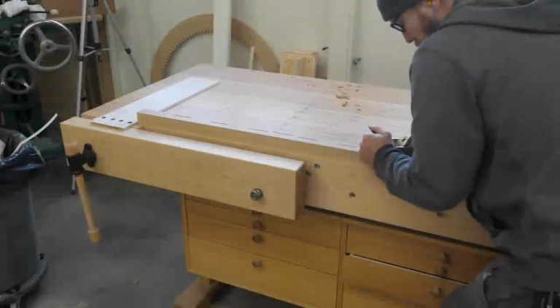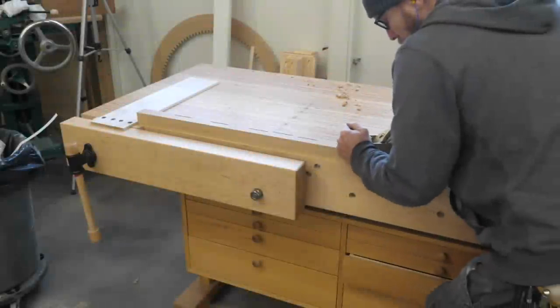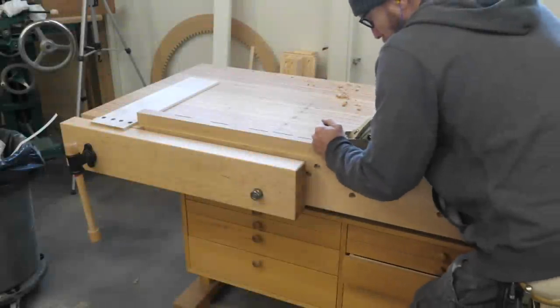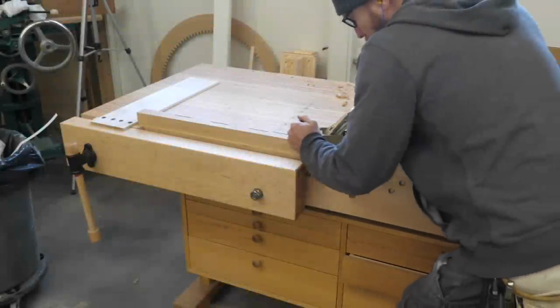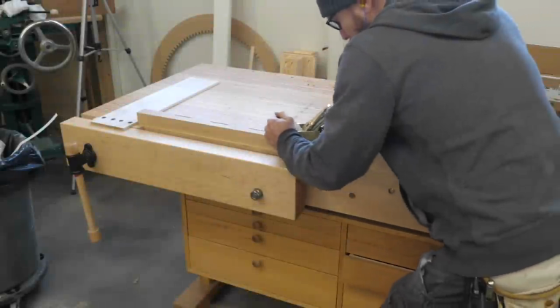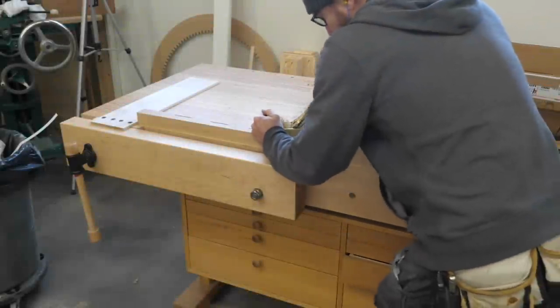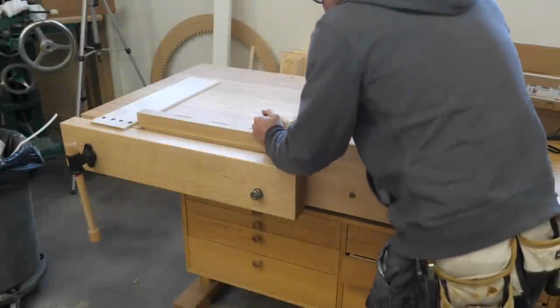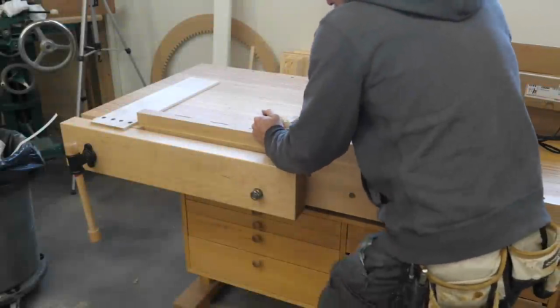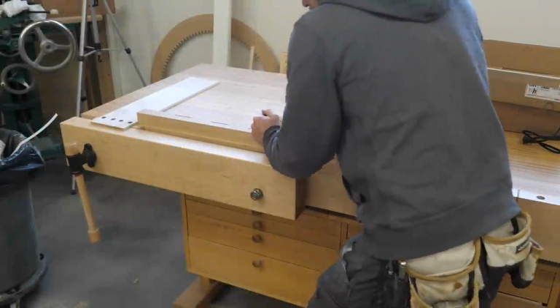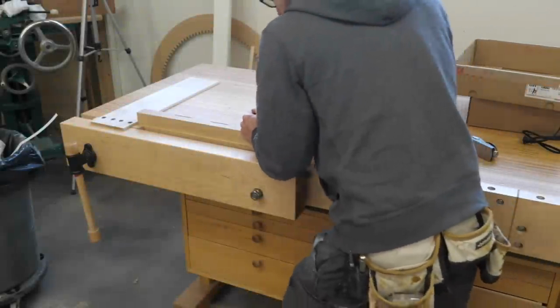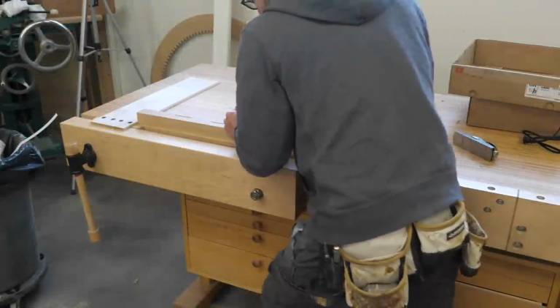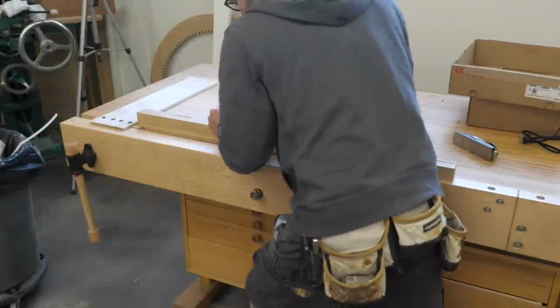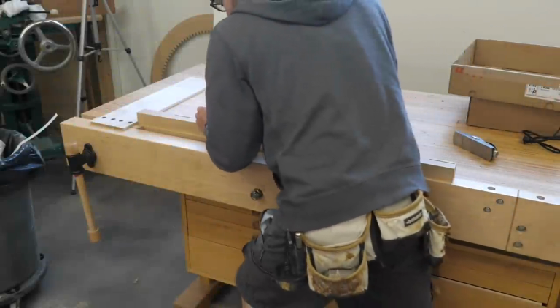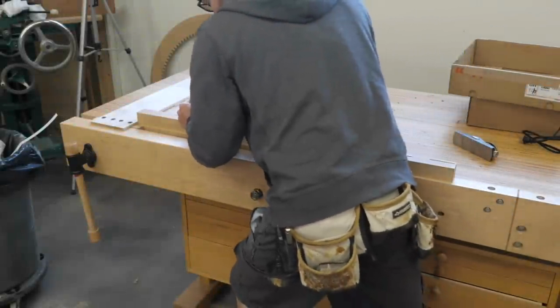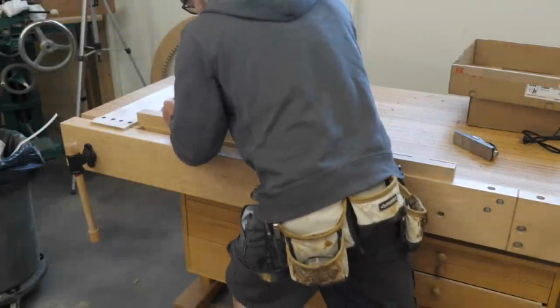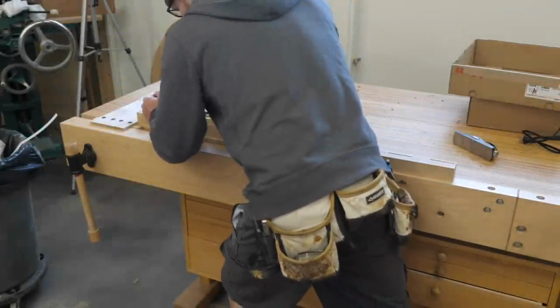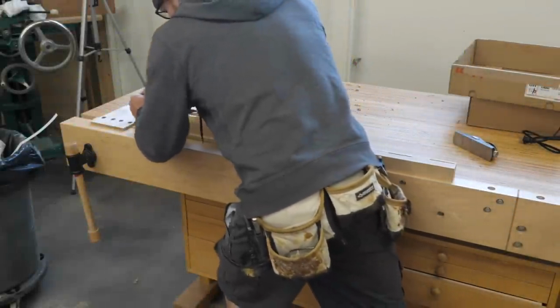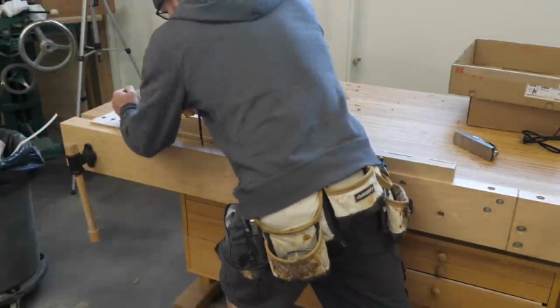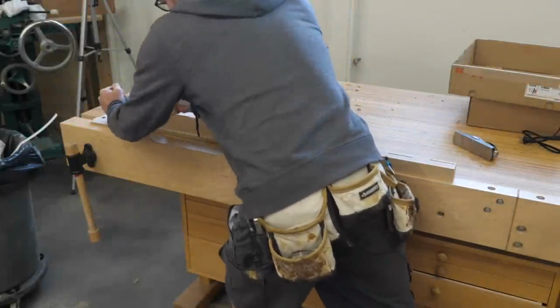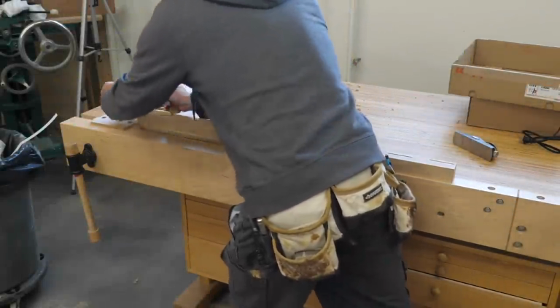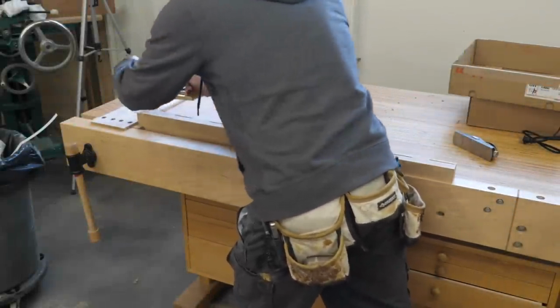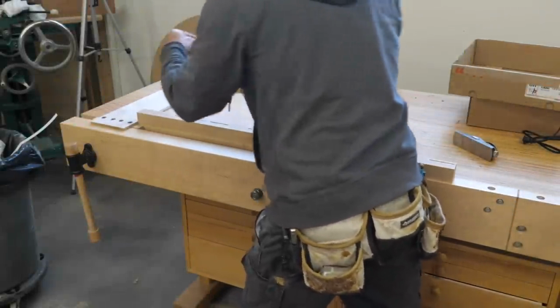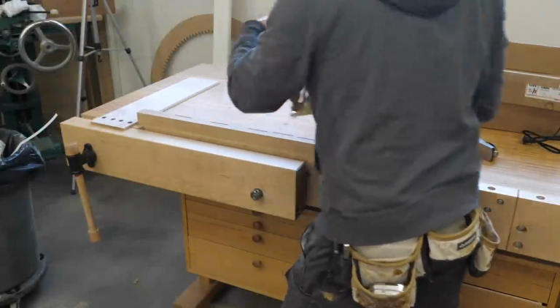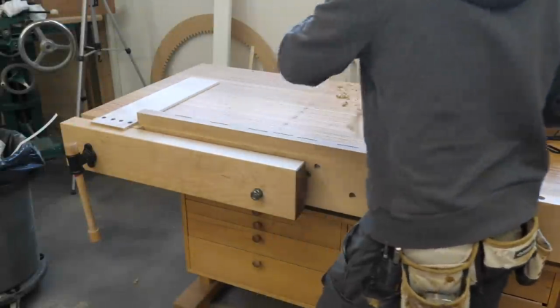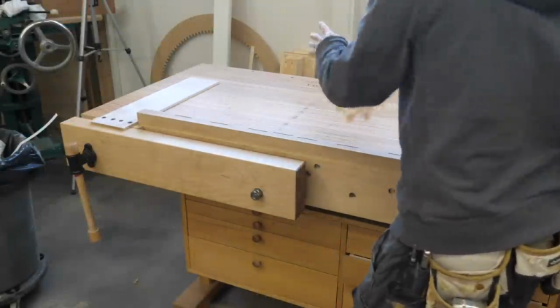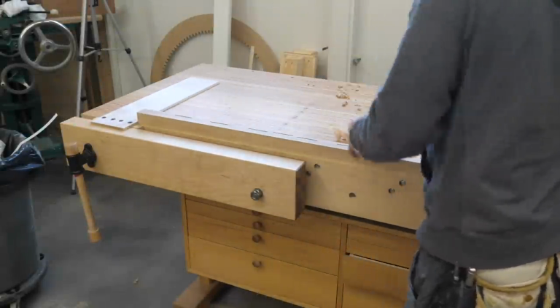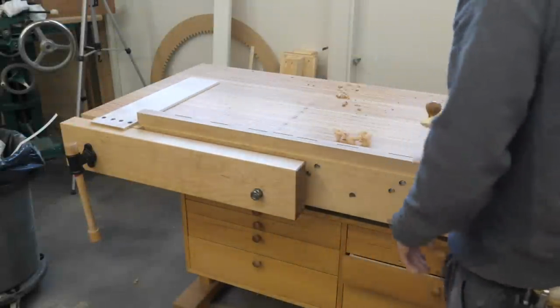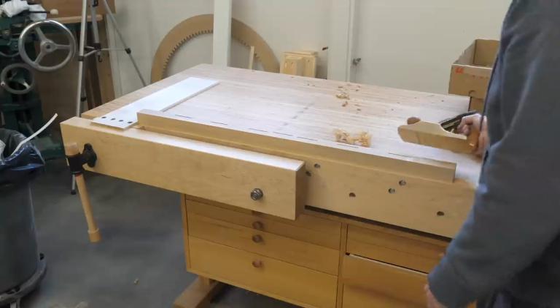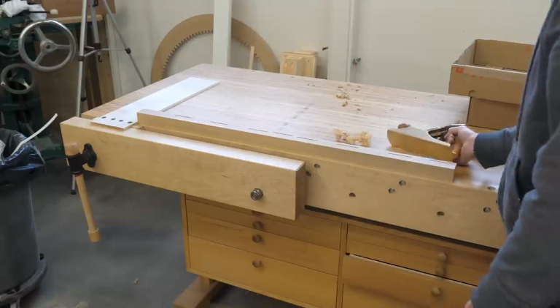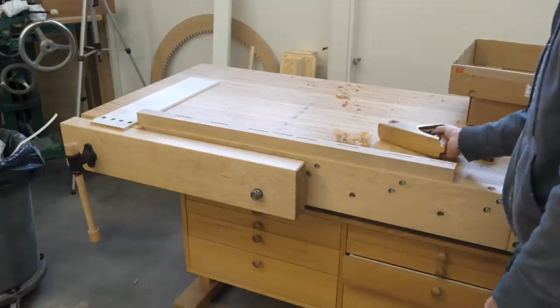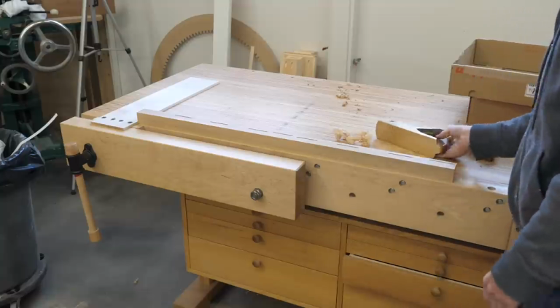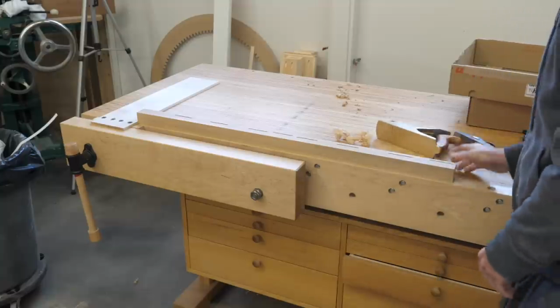With the biscuit slots cut, I clean up the inside edges with the plane of power and then glue everything together.